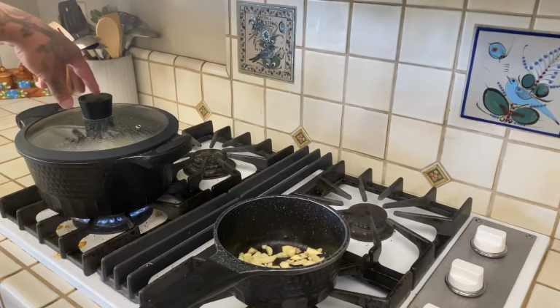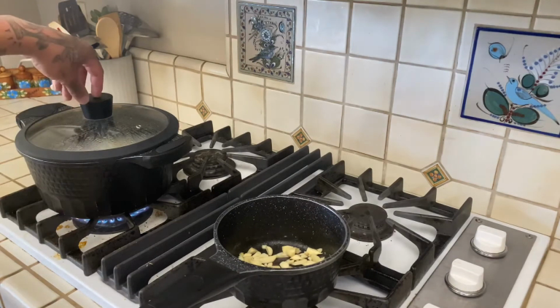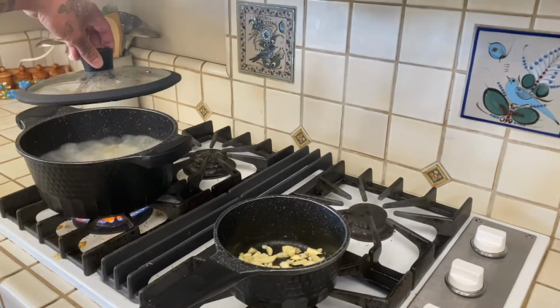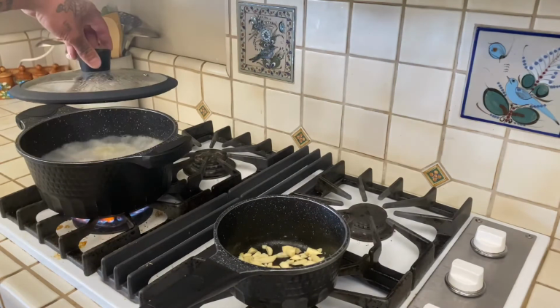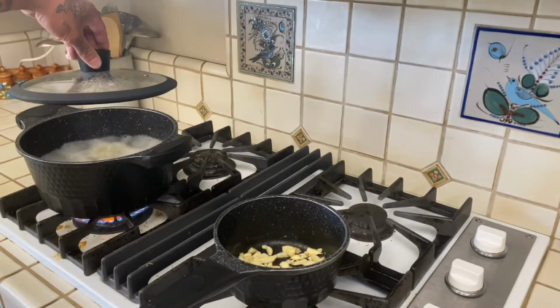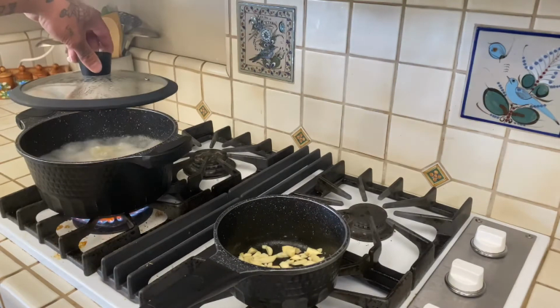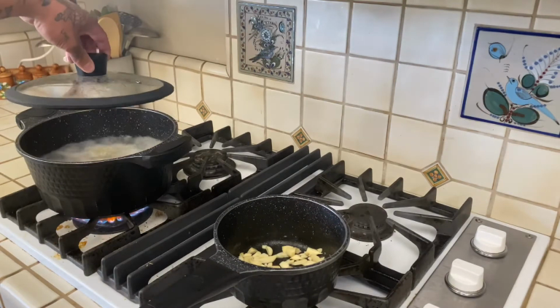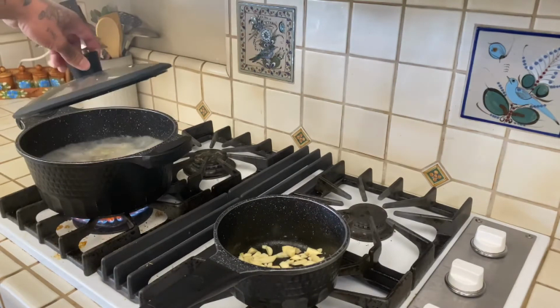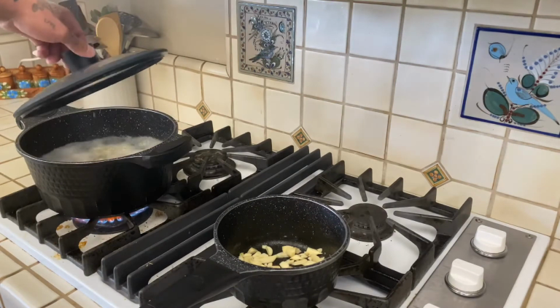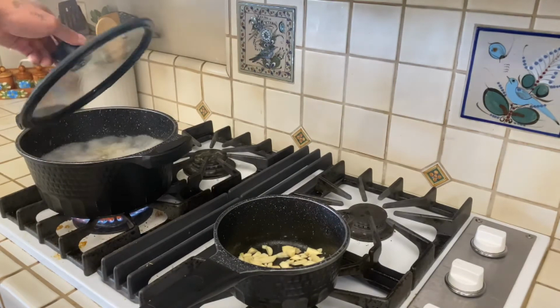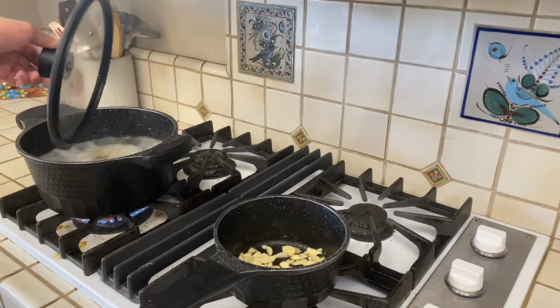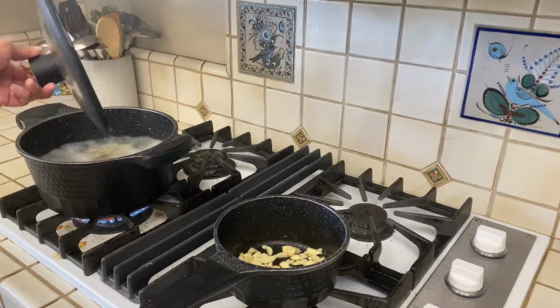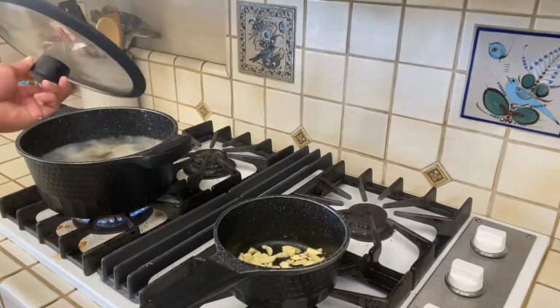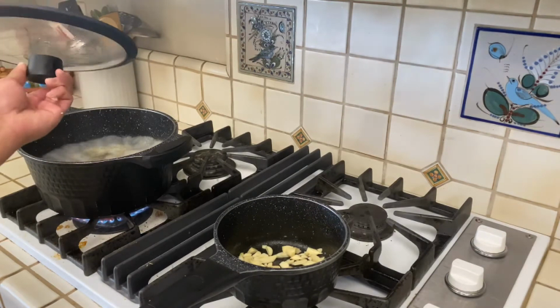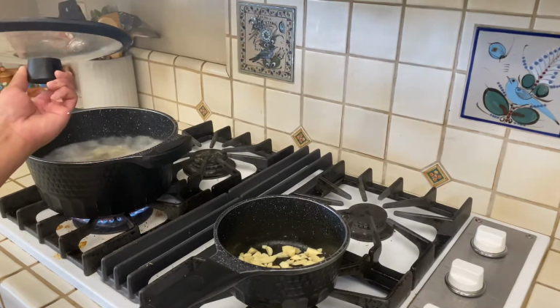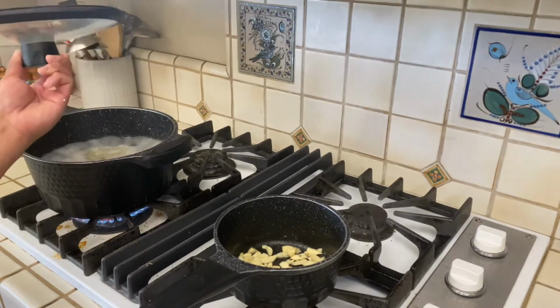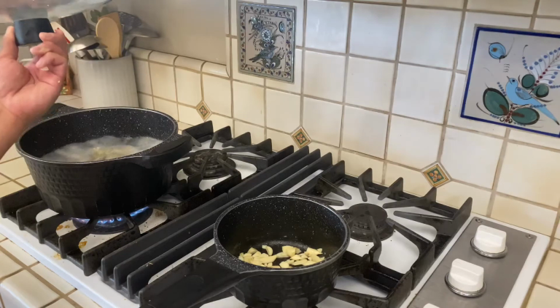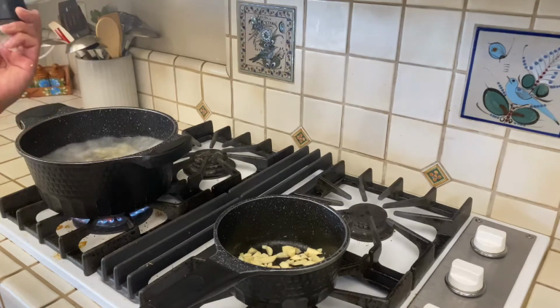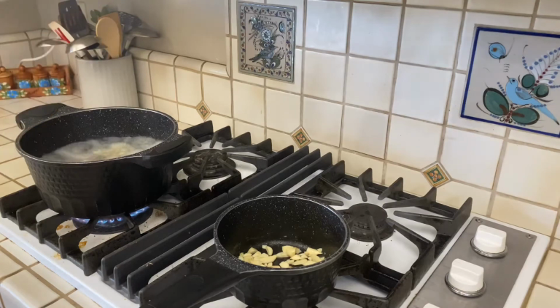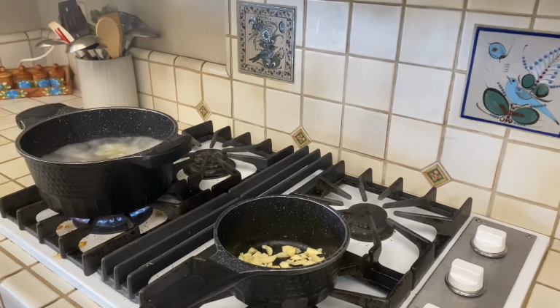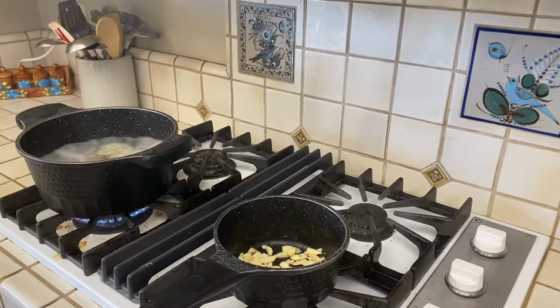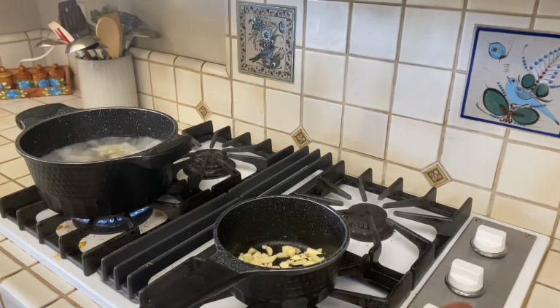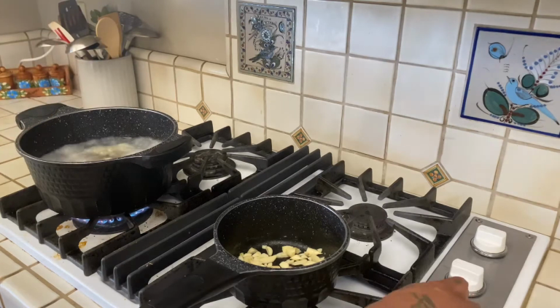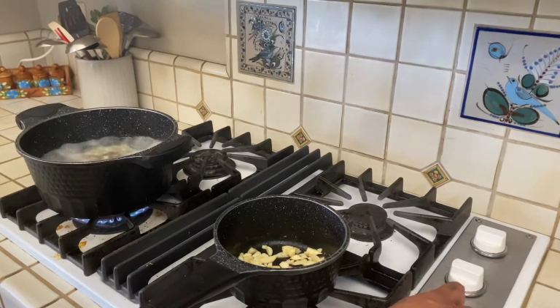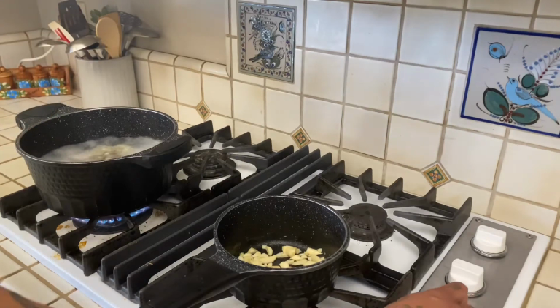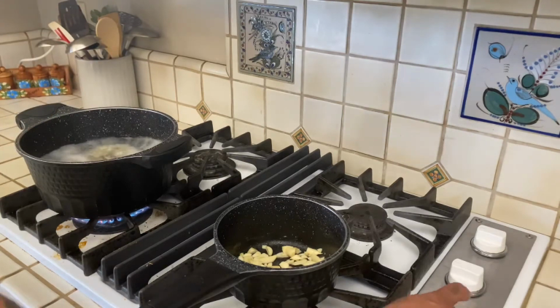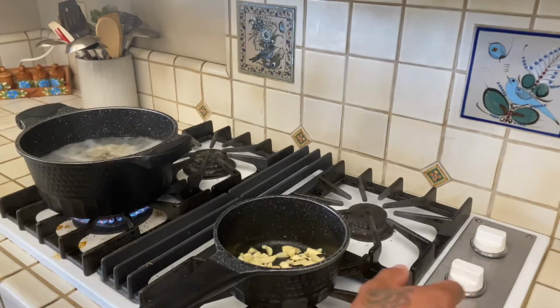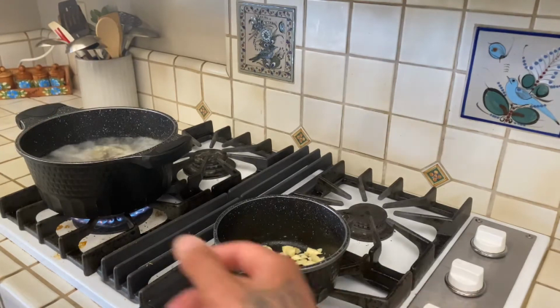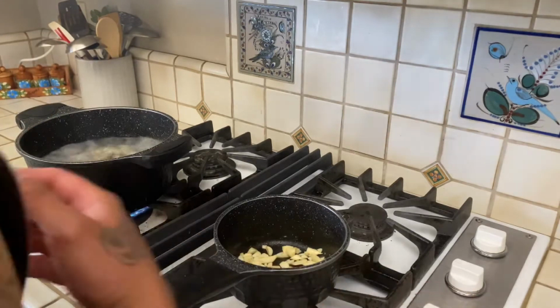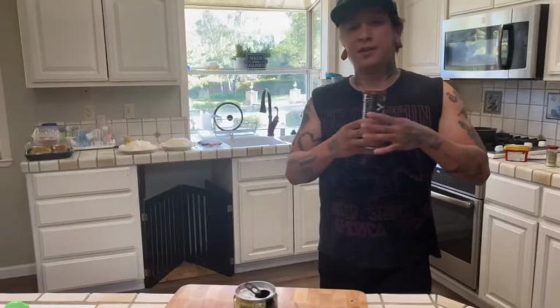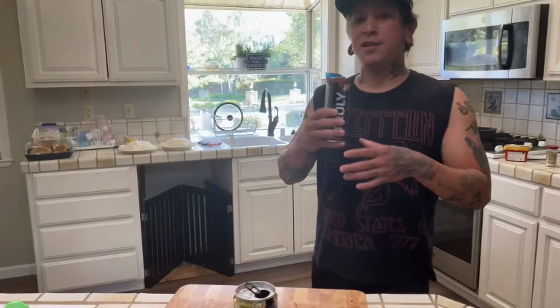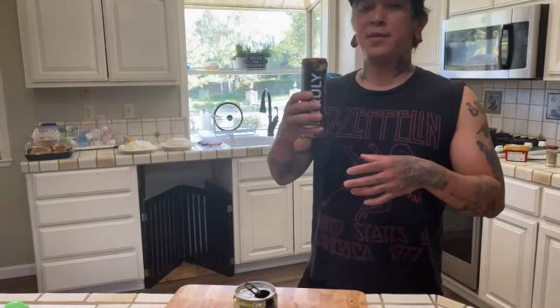Our ribs started boiling, so I'm gonna take the cover off and drop it down to medium.